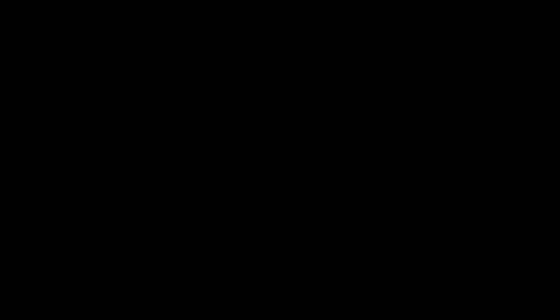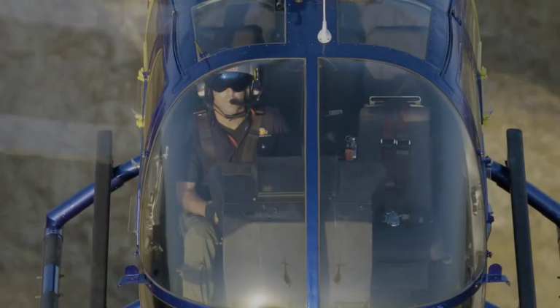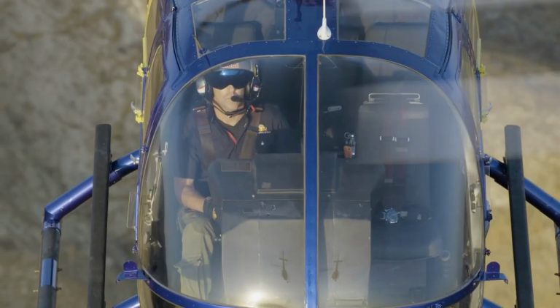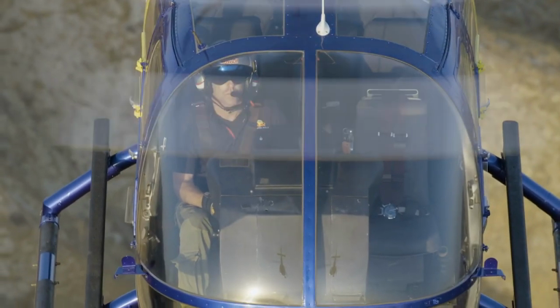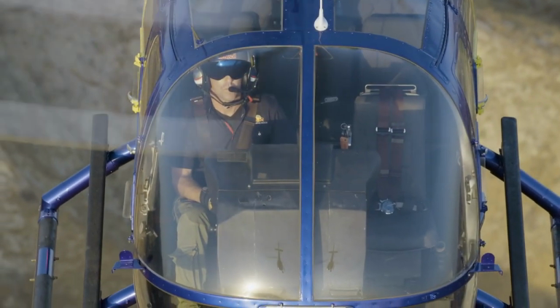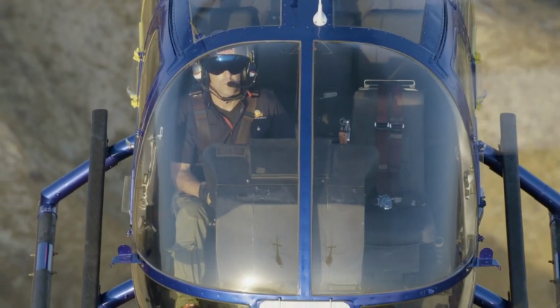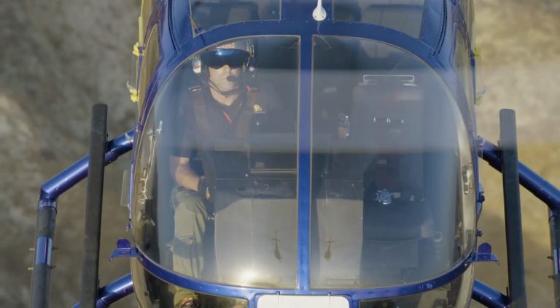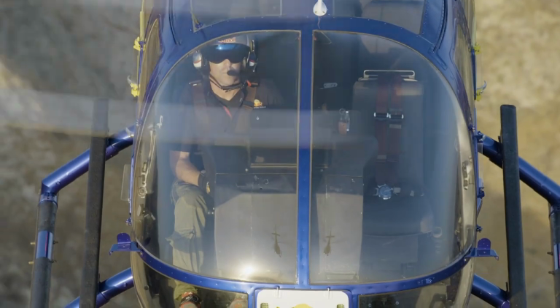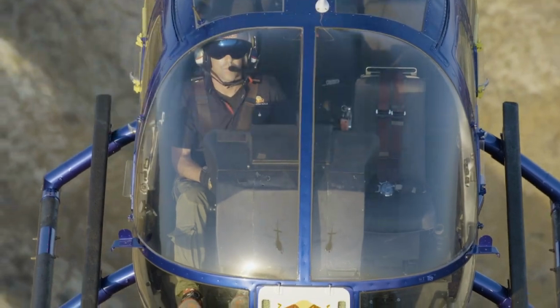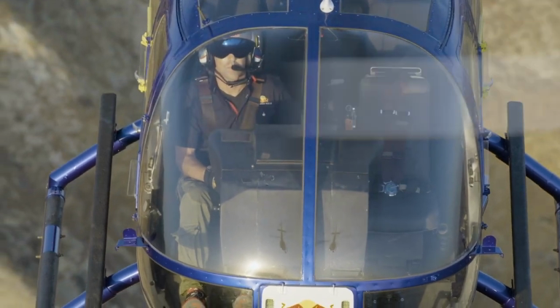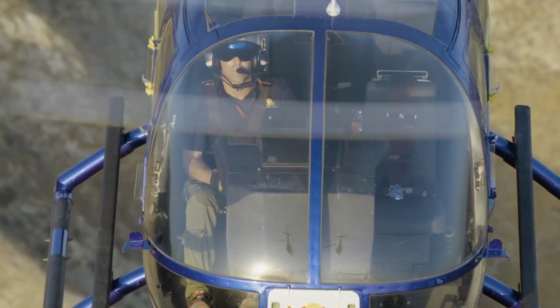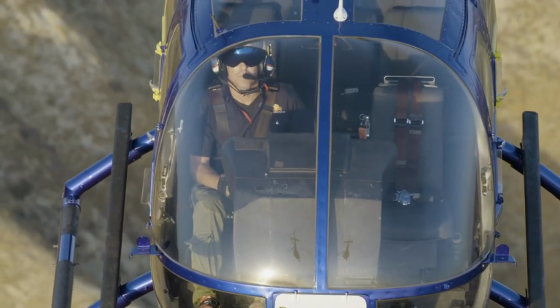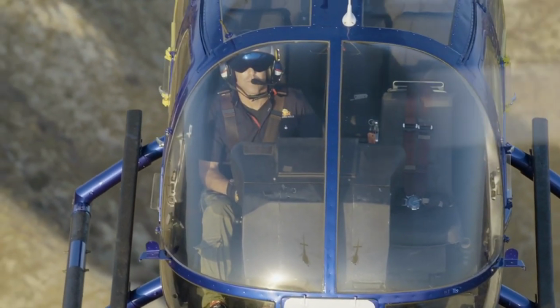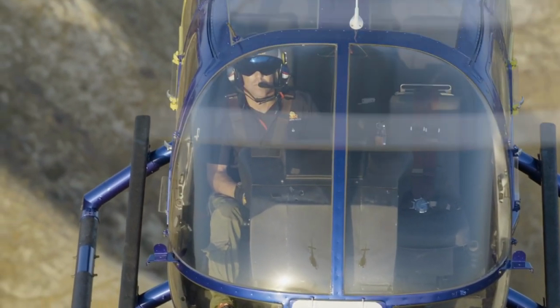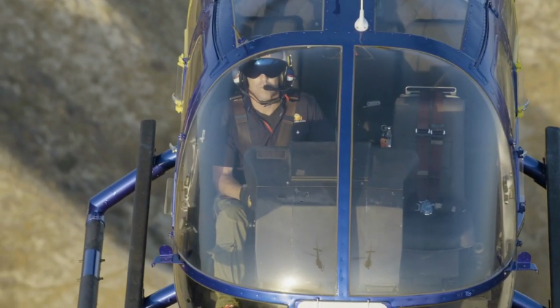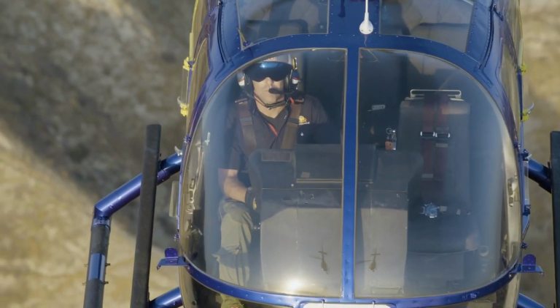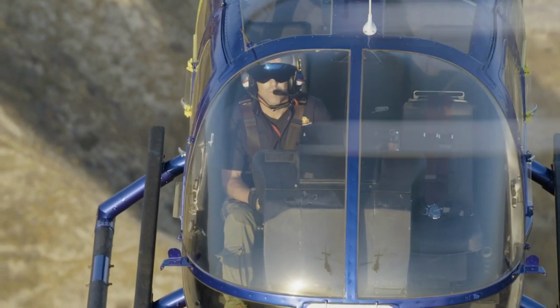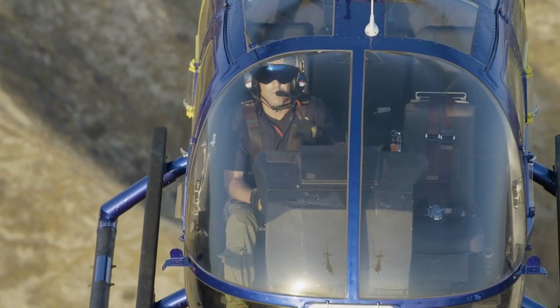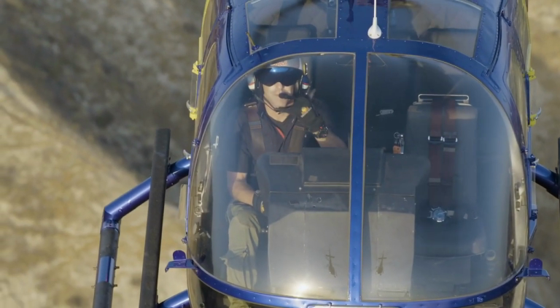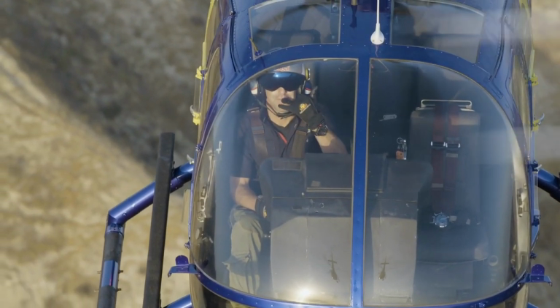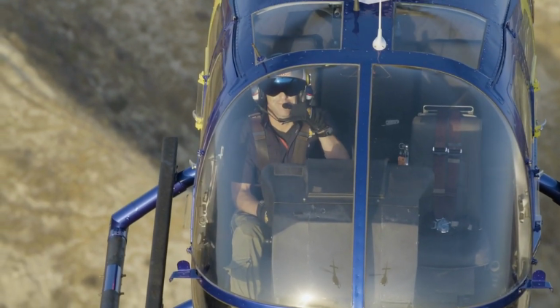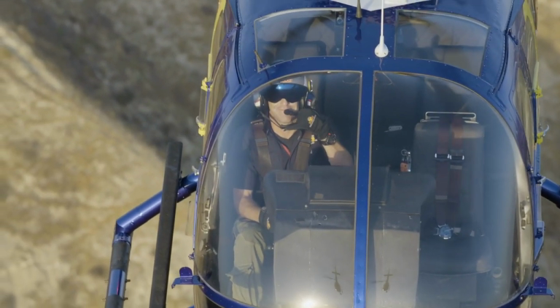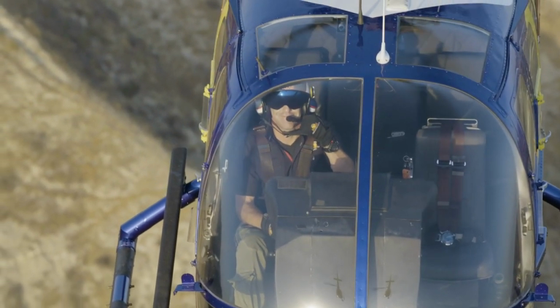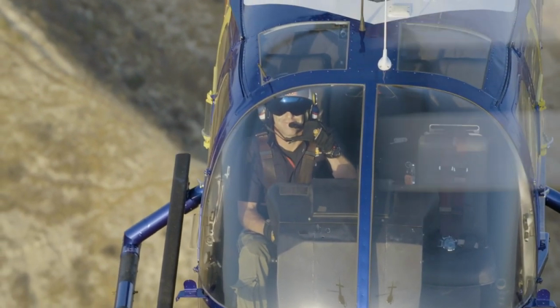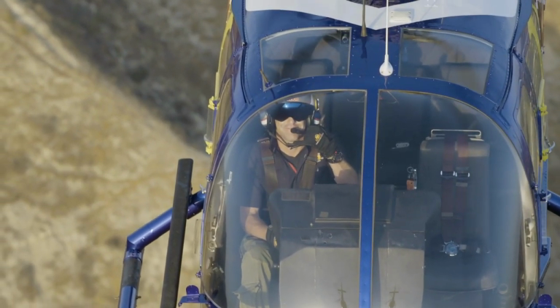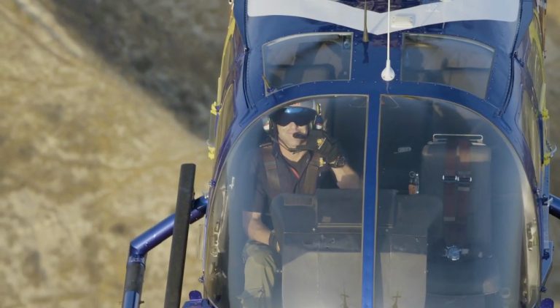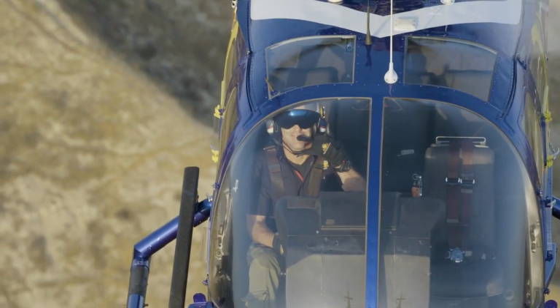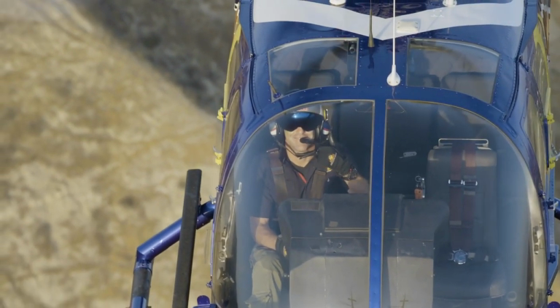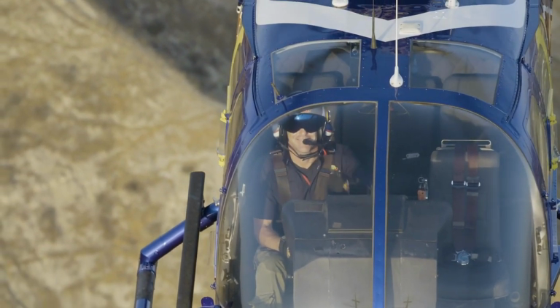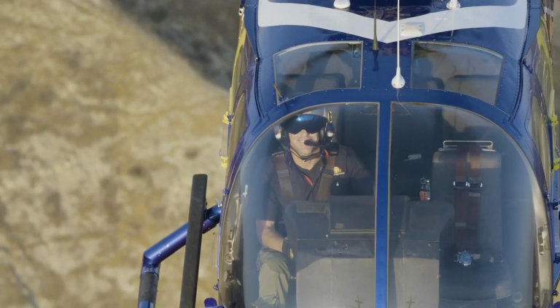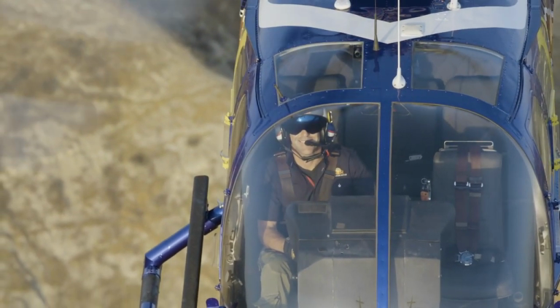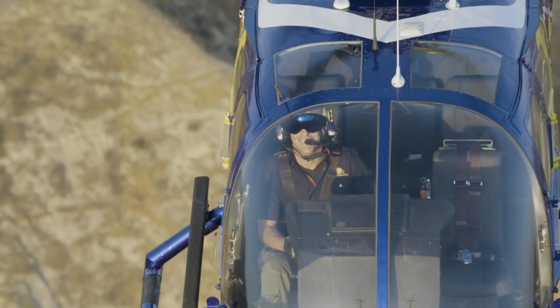My name is Aaron Fitzgerald and I'm the lucky guy that gets to fly the Red Bull helicopter and do aerobatic displays in the United States.